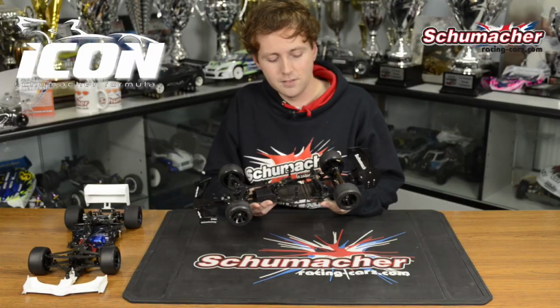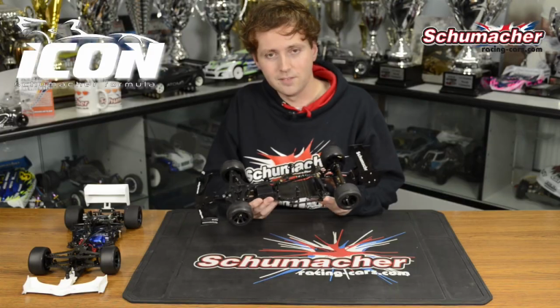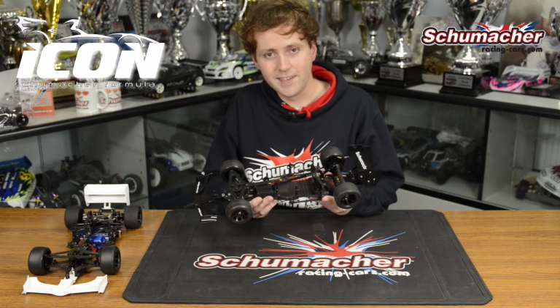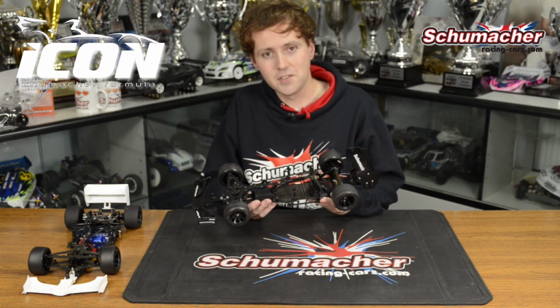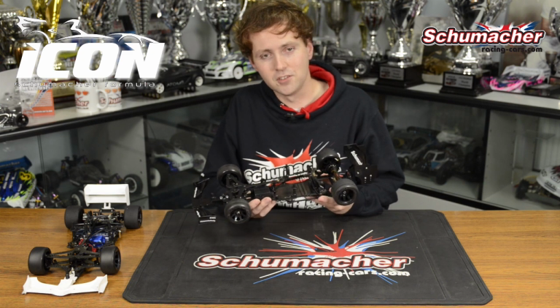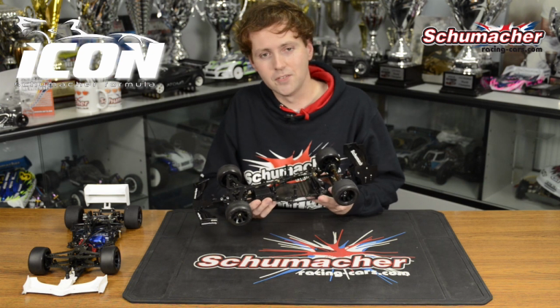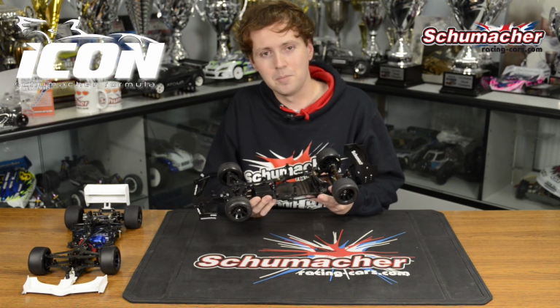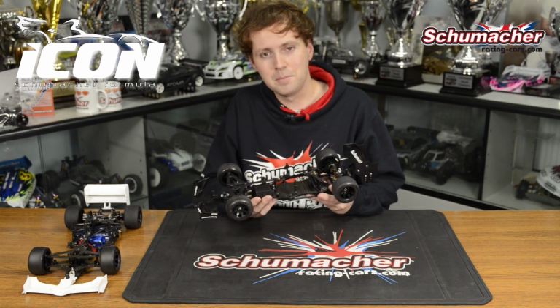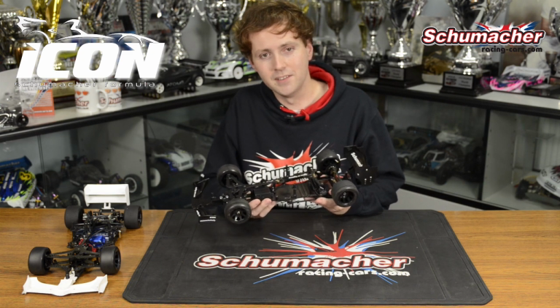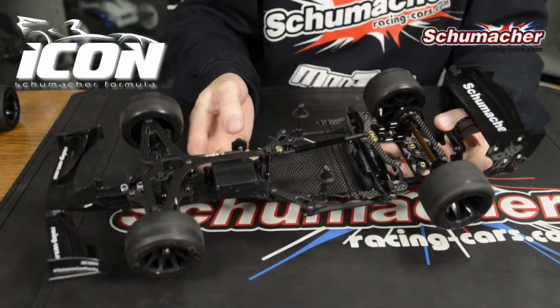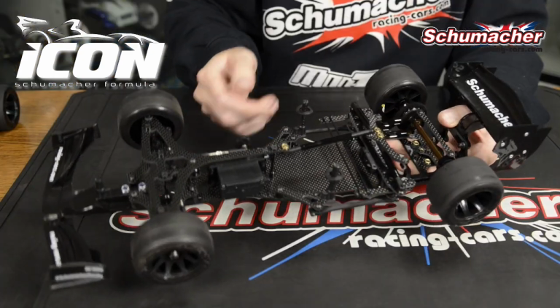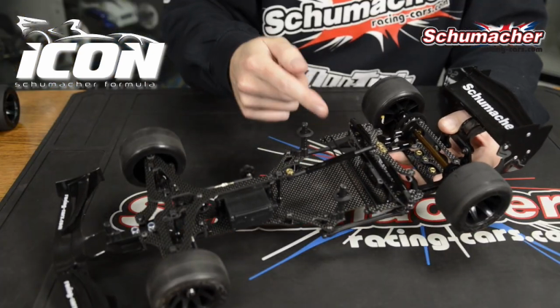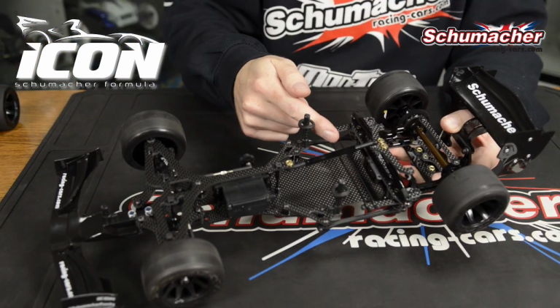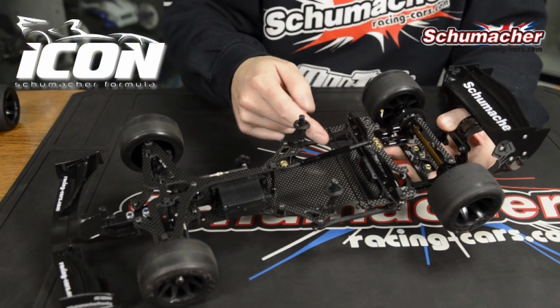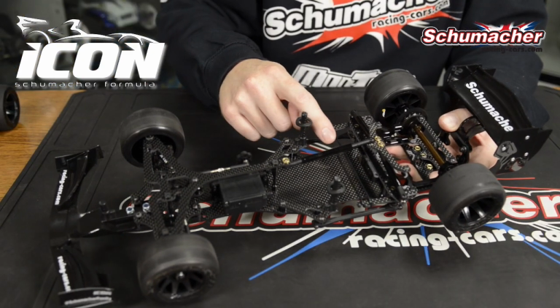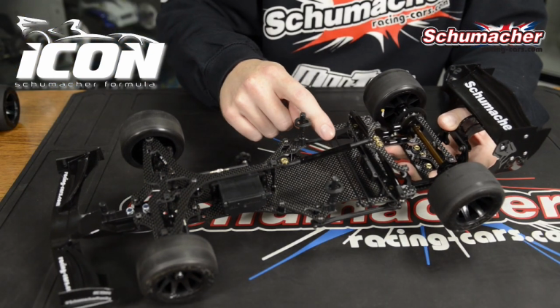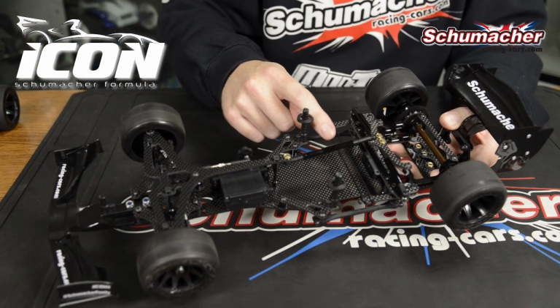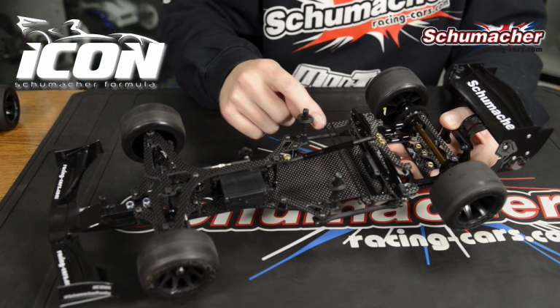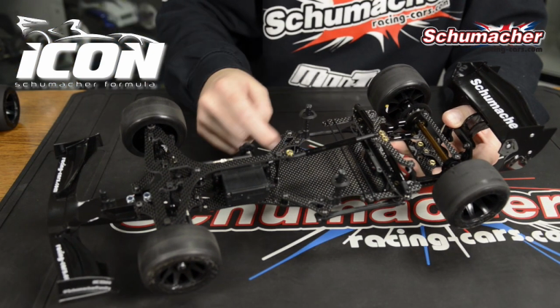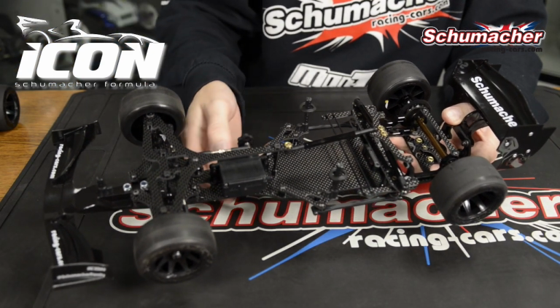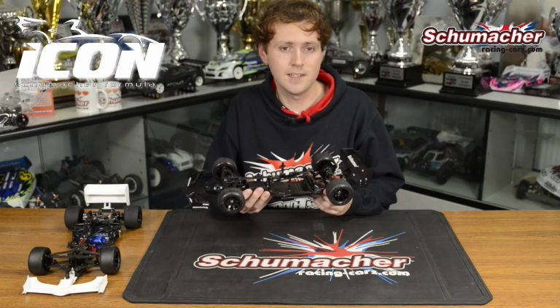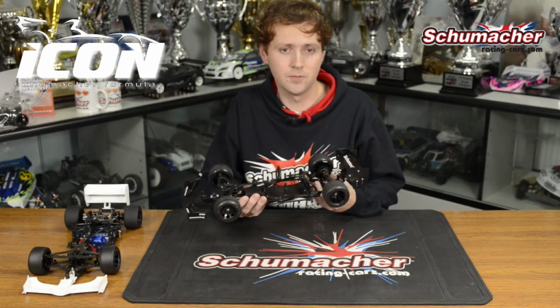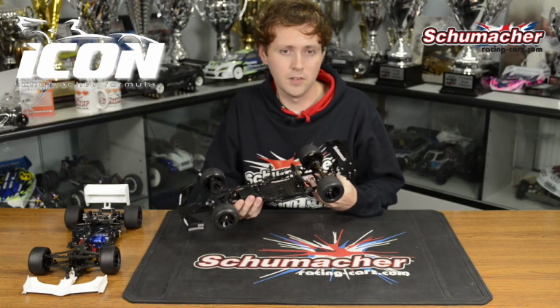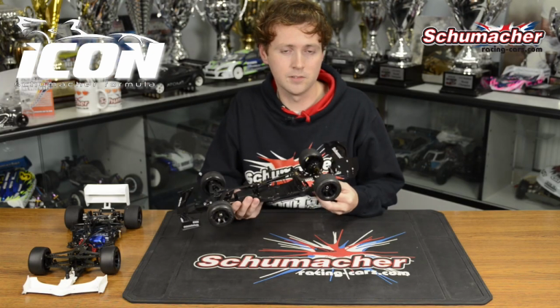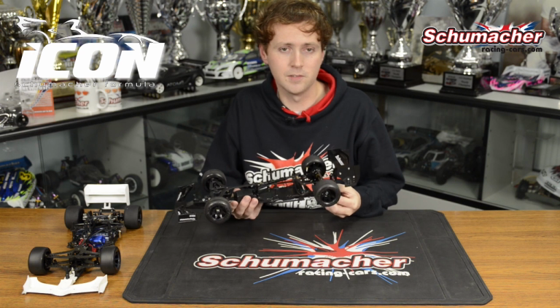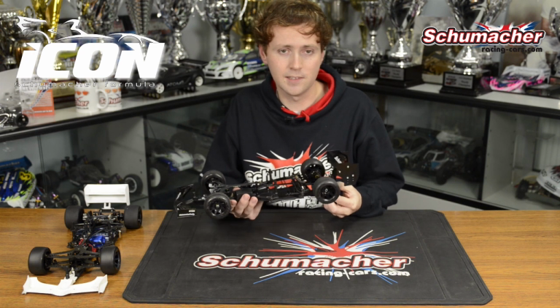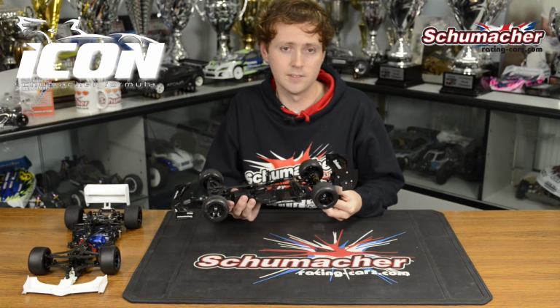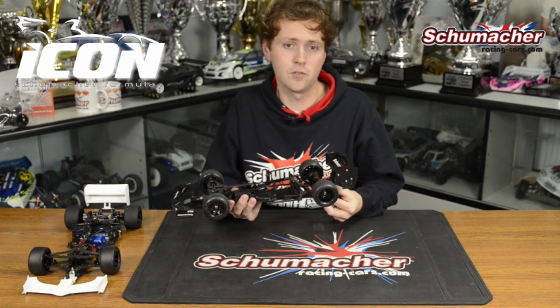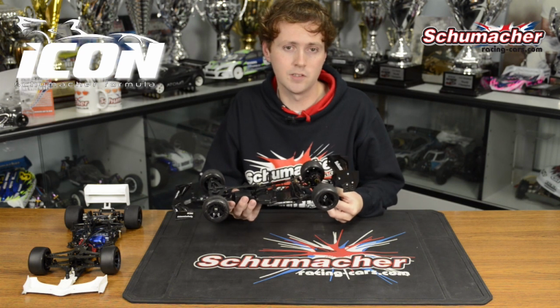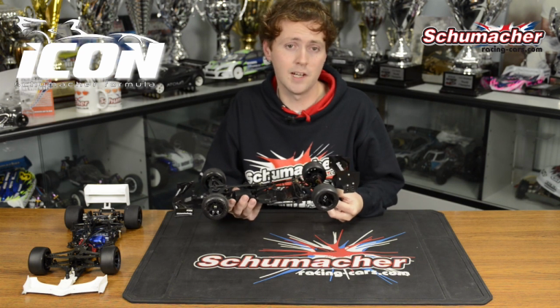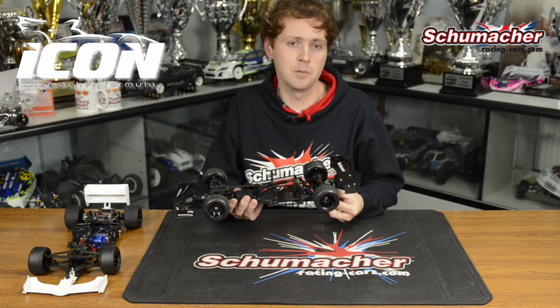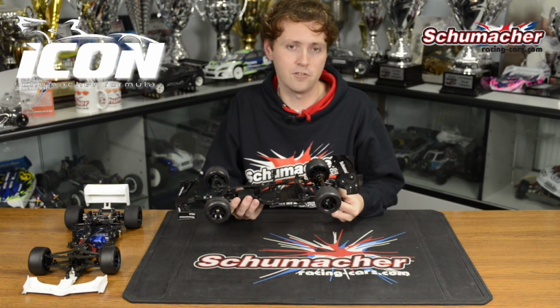The Icon makes use of our popular o-ring lipo fixing solution and this caters for all different sizes of shorty lipo battery.